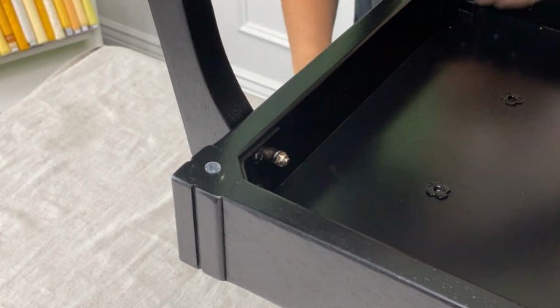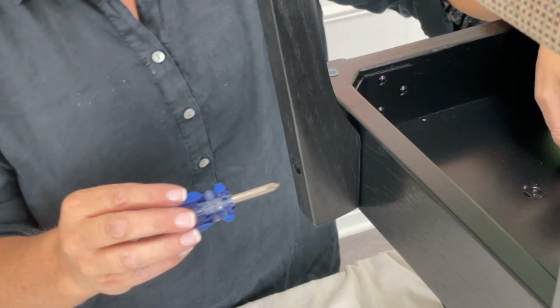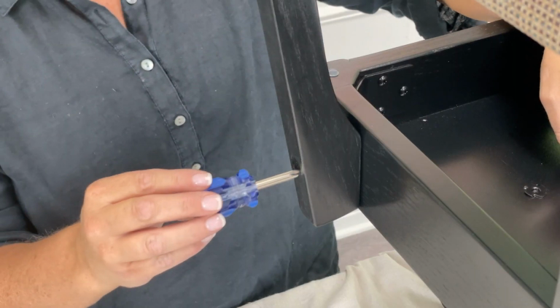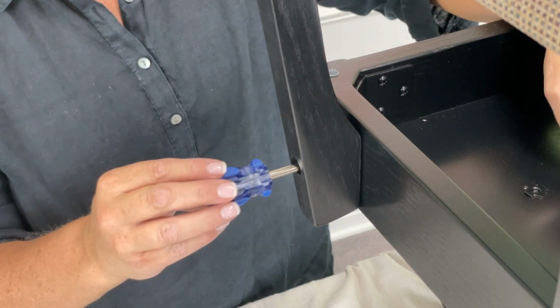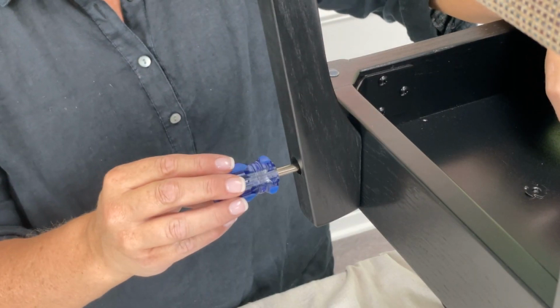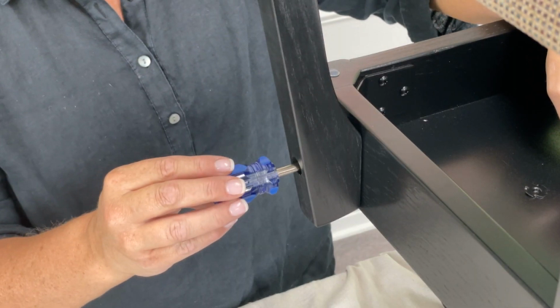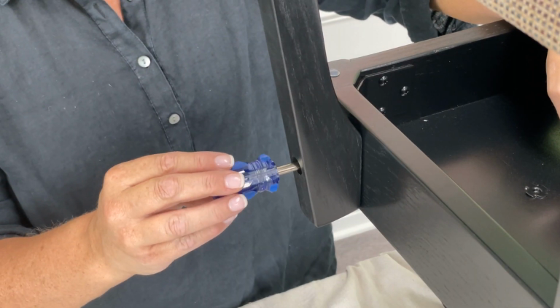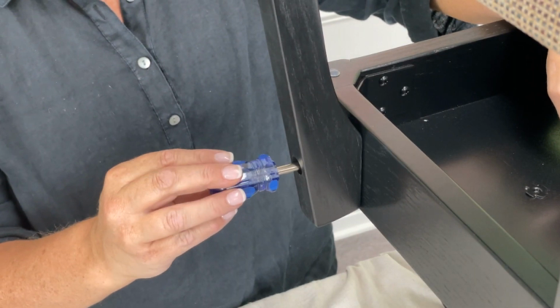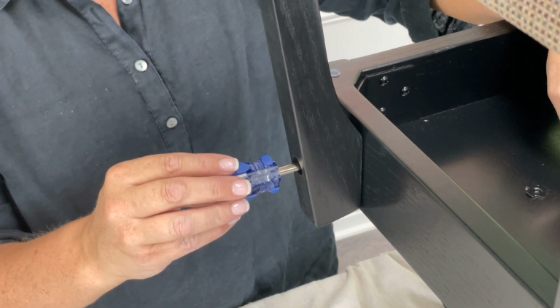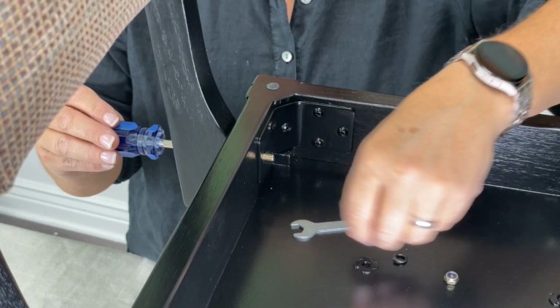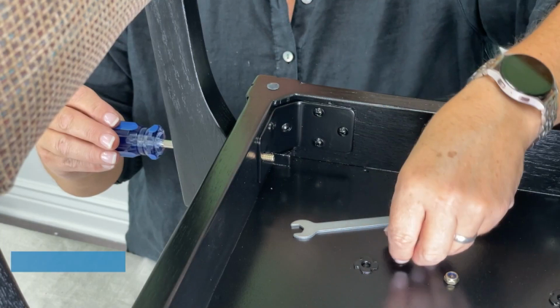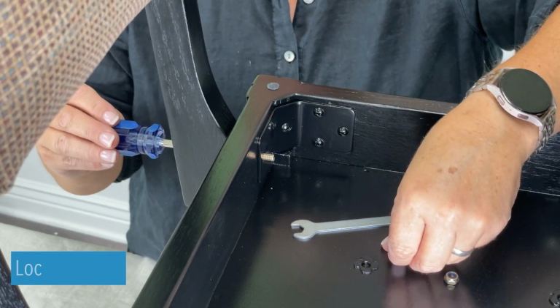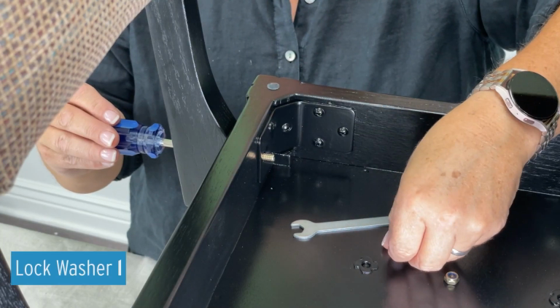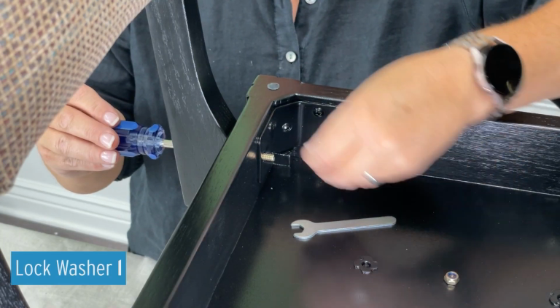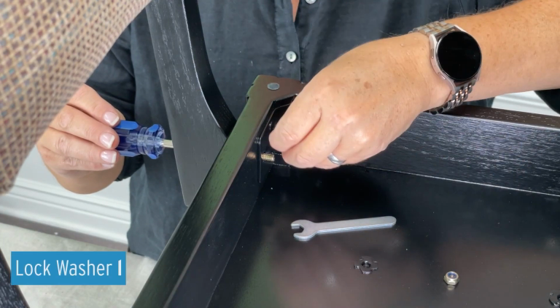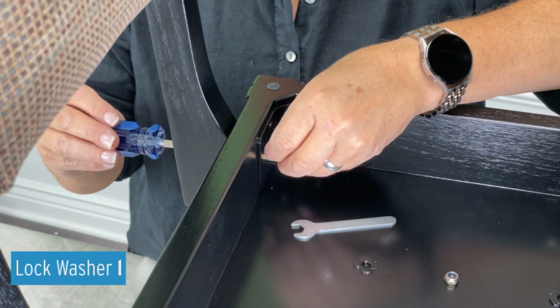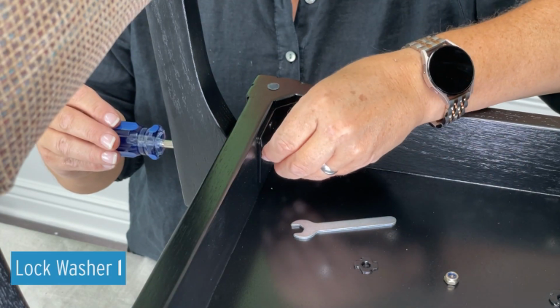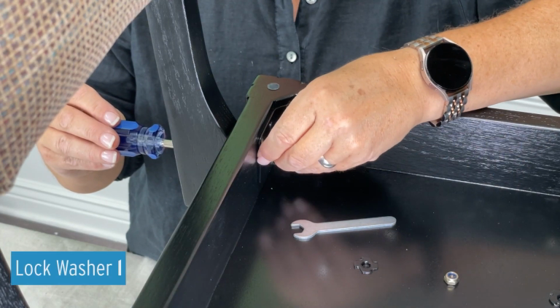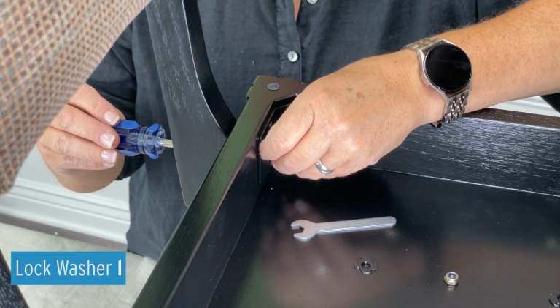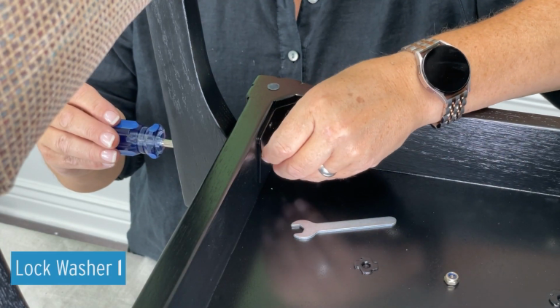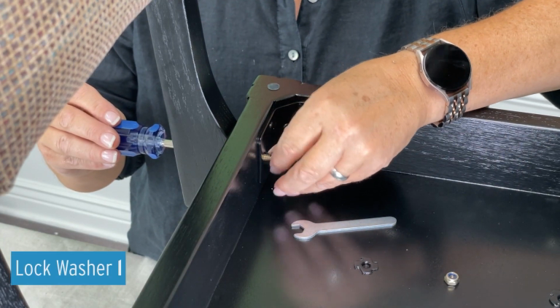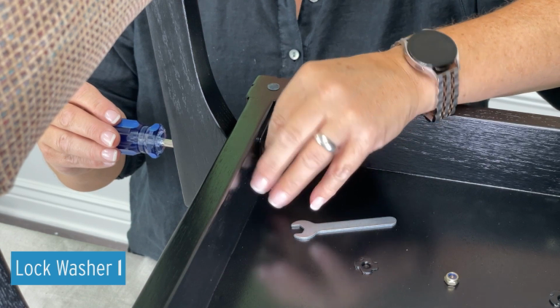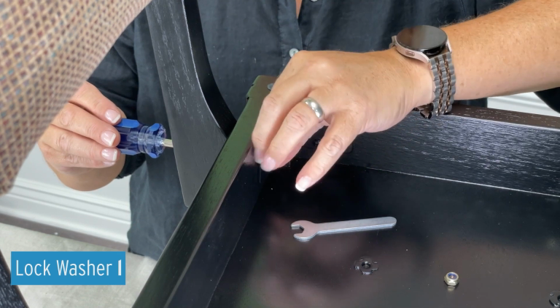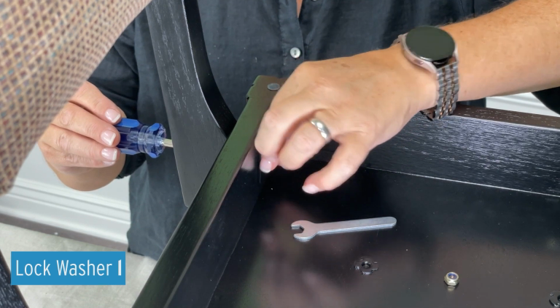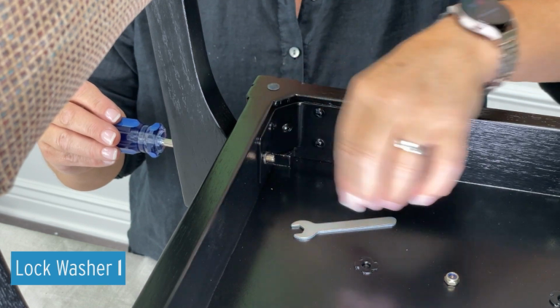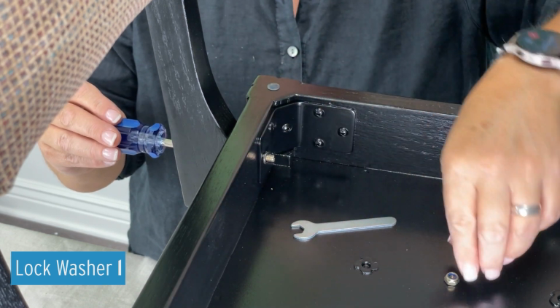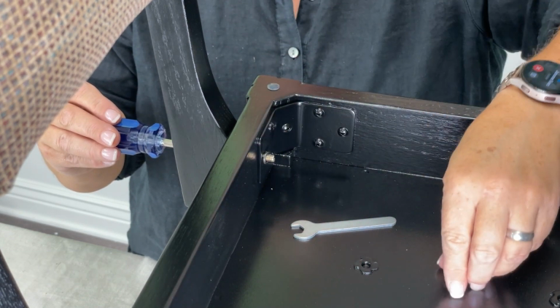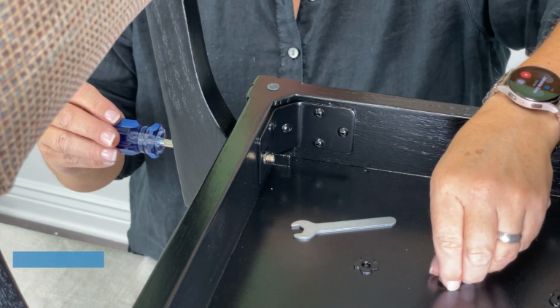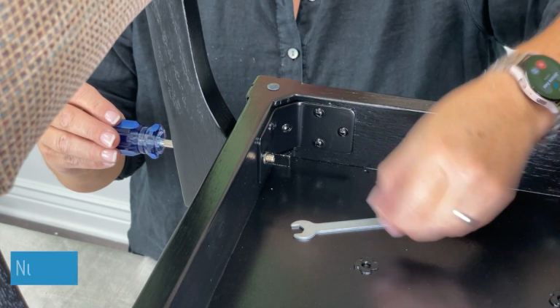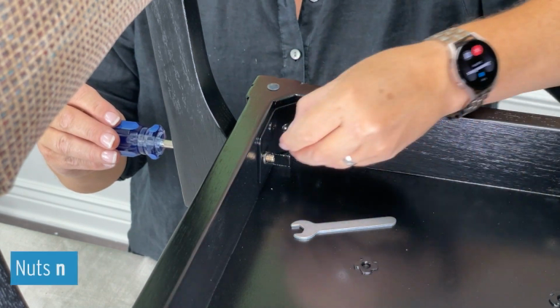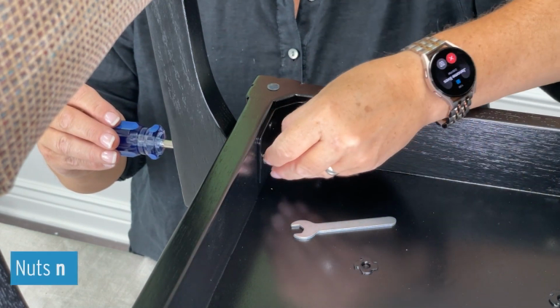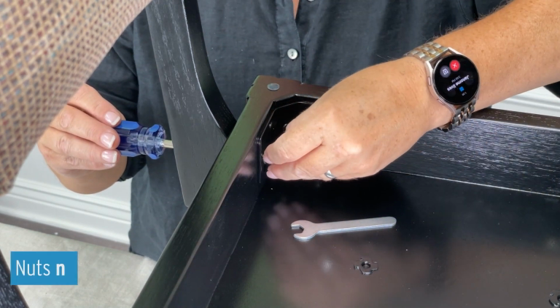Repeat on the other side, inserting the long bolt. Attach a lock washer and tighten the nut down.